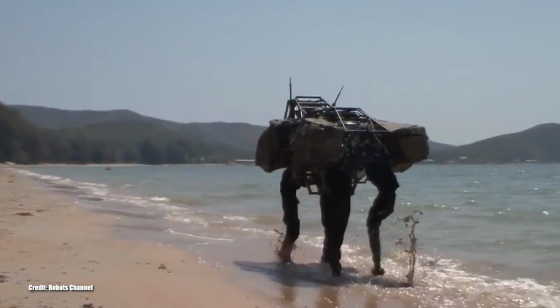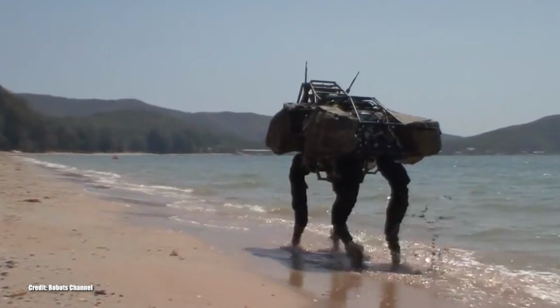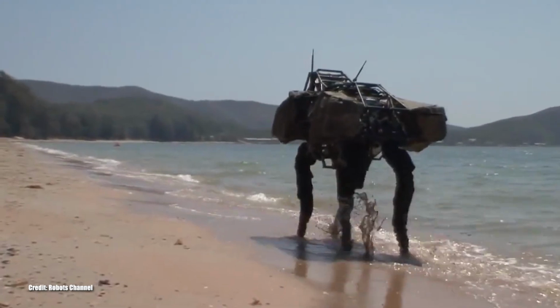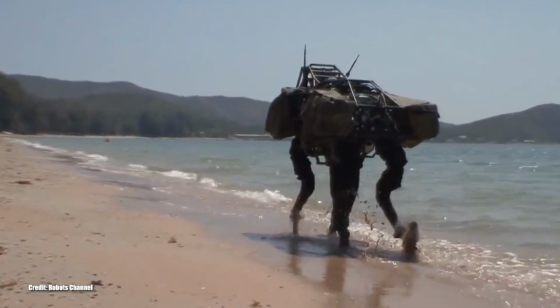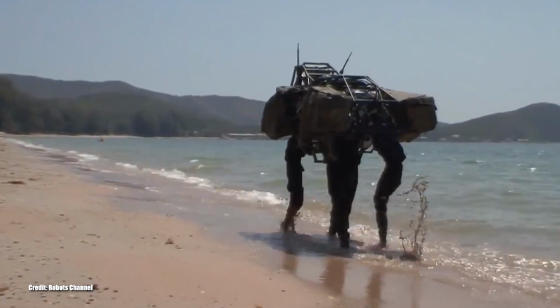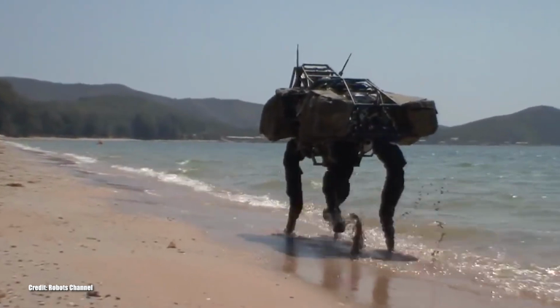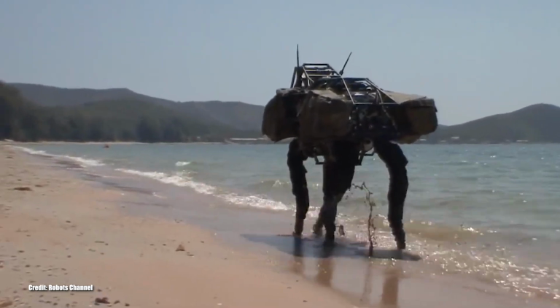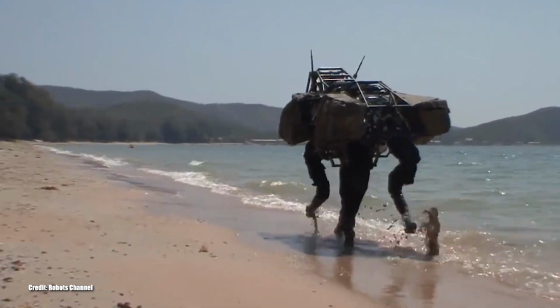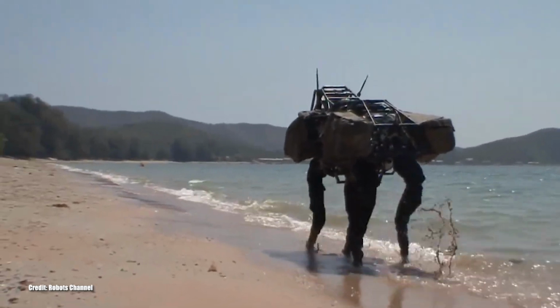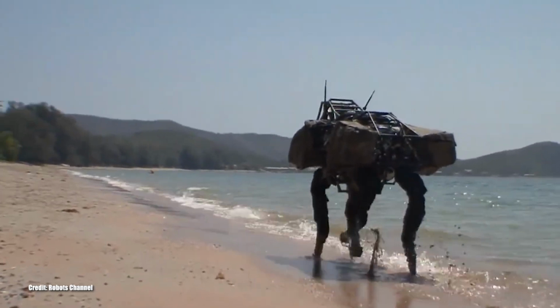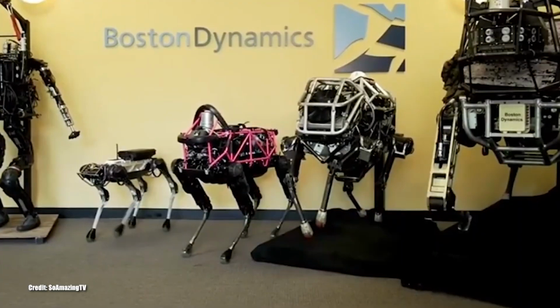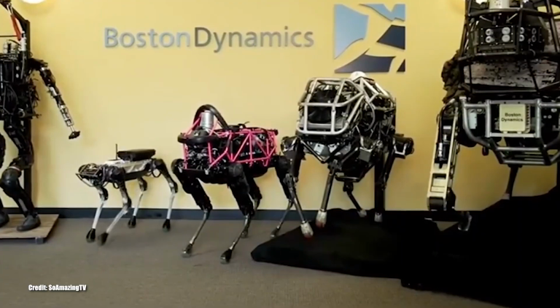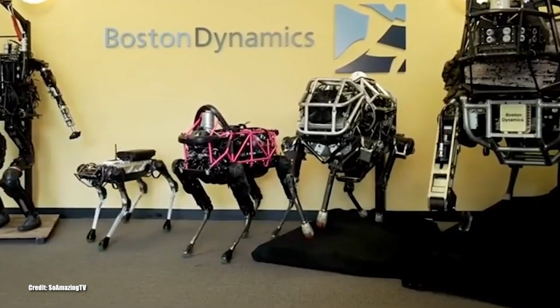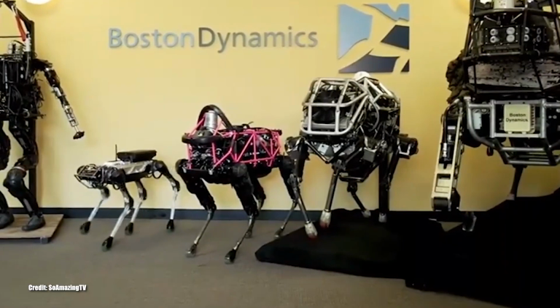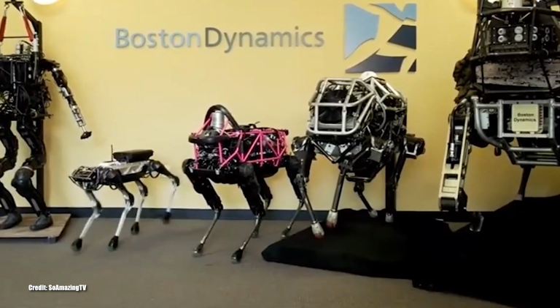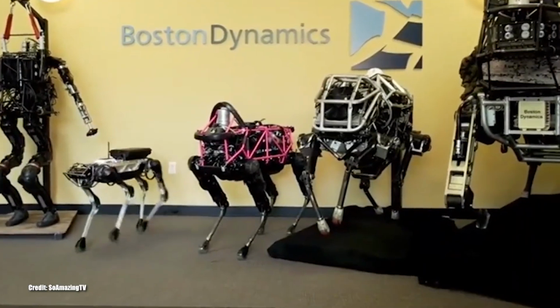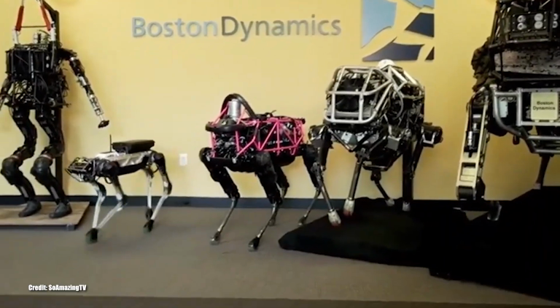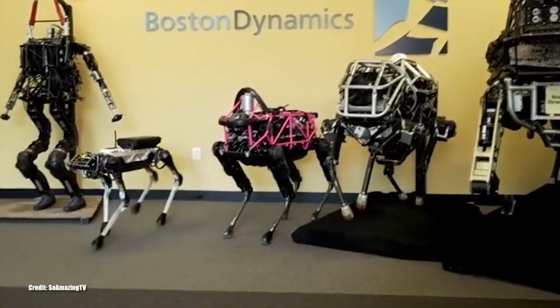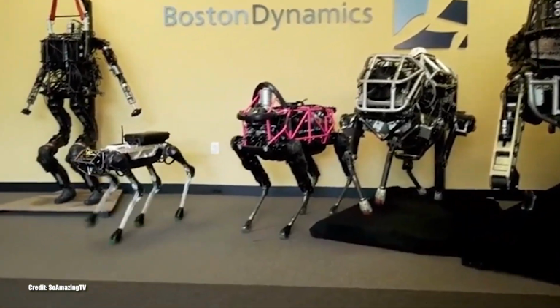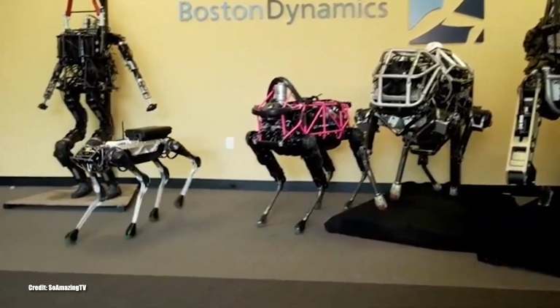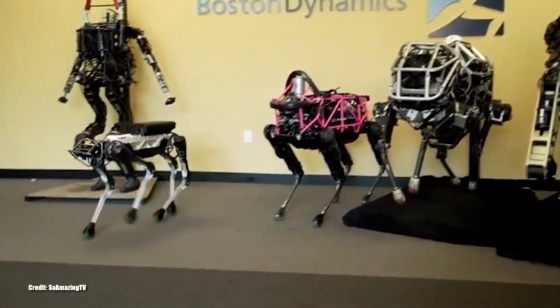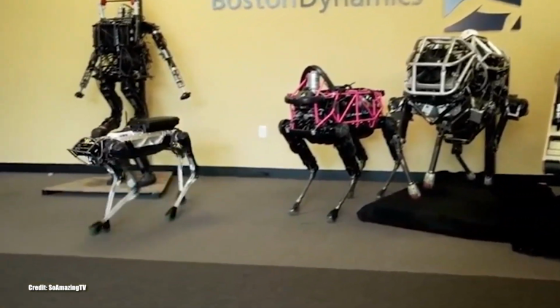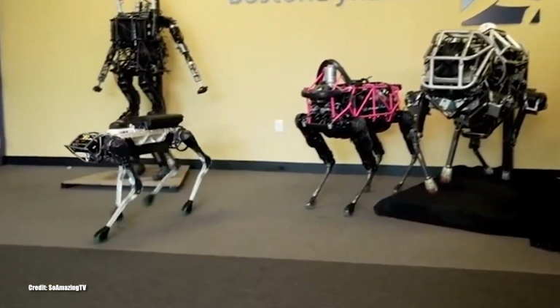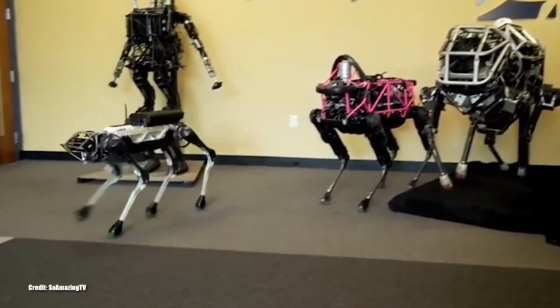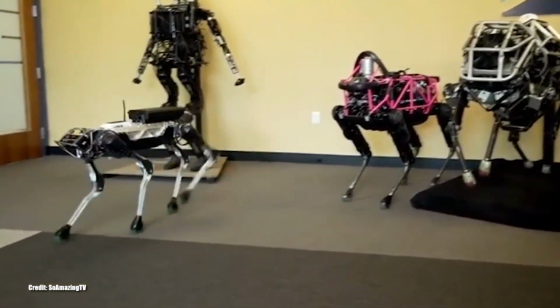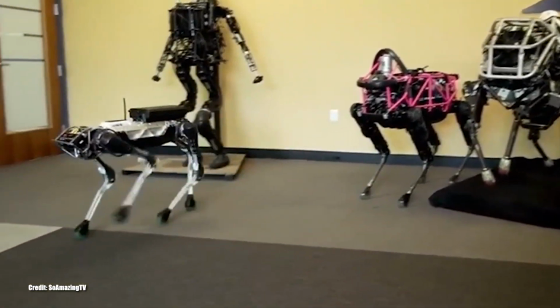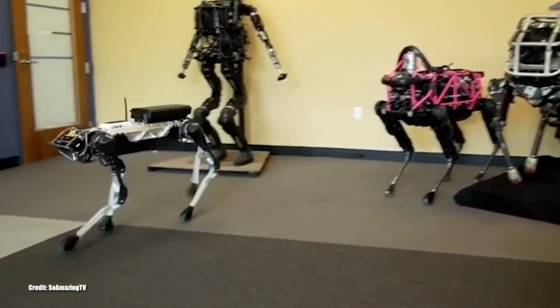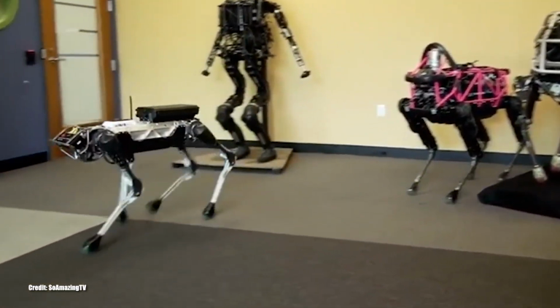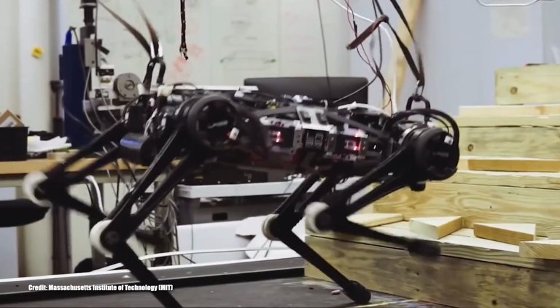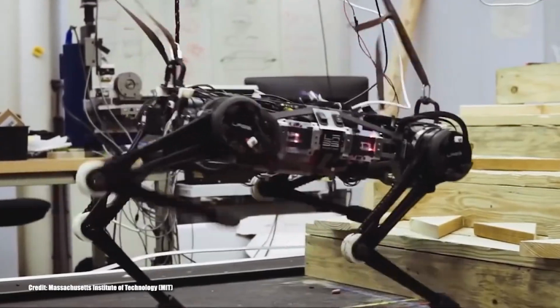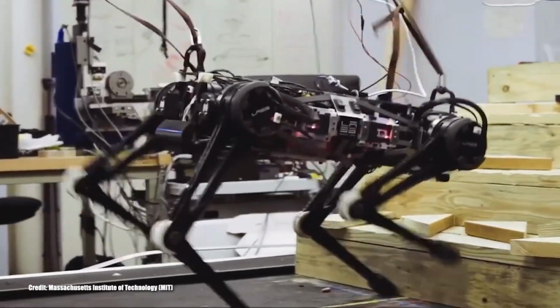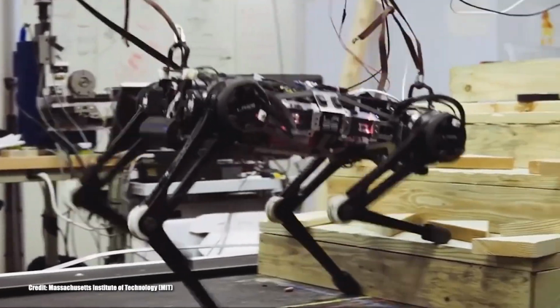What do you think of this evolution of Boston Dynamics? Let us know in the comments! If you enjoyed this video, be sure to hit the like button and check out more videos like this on the Simply Tech channel.